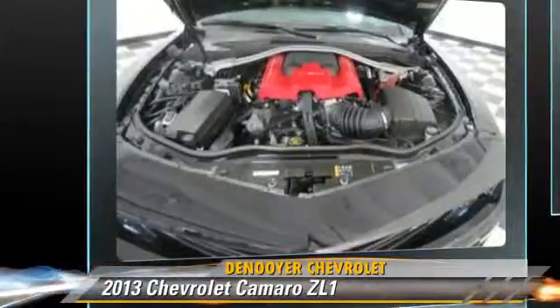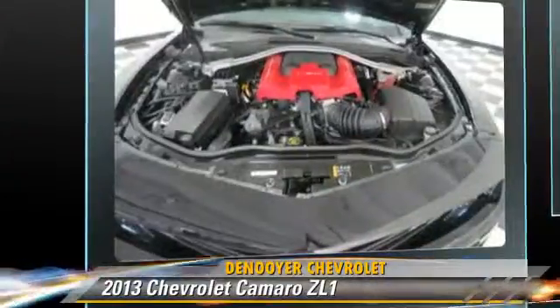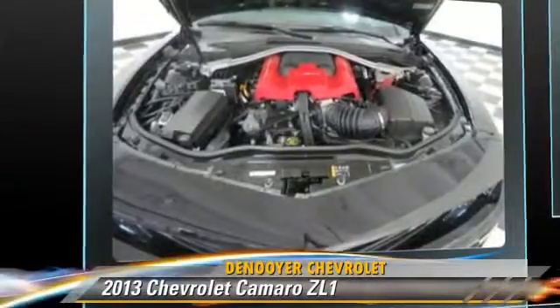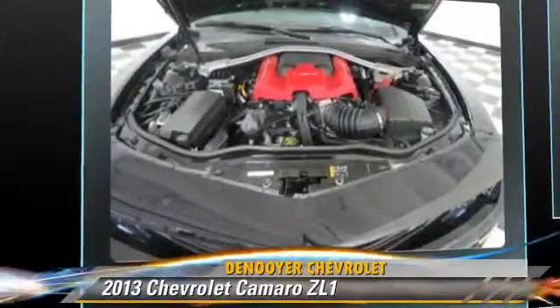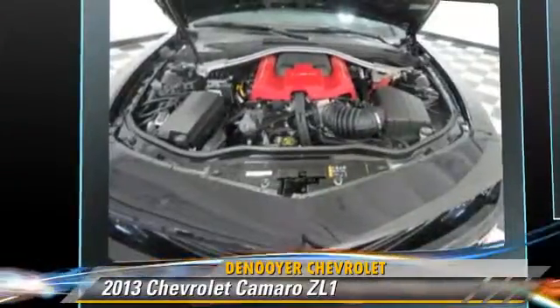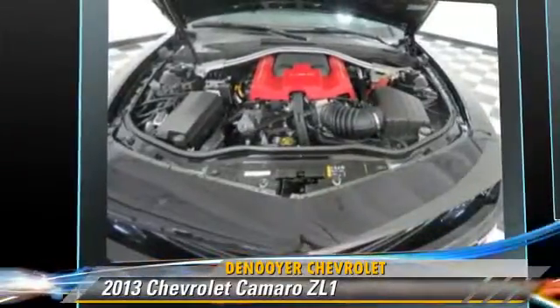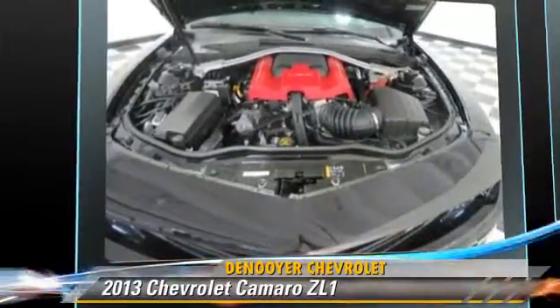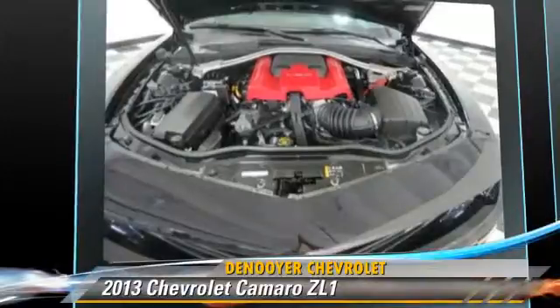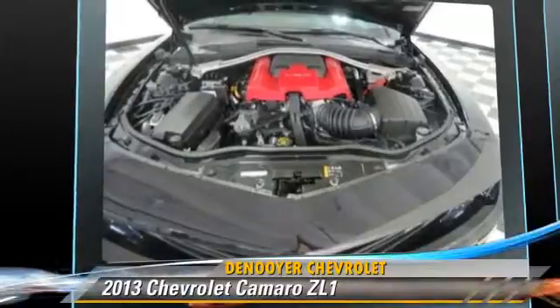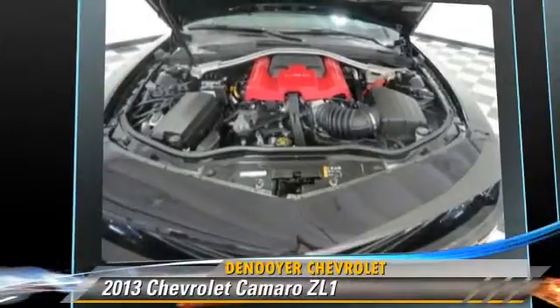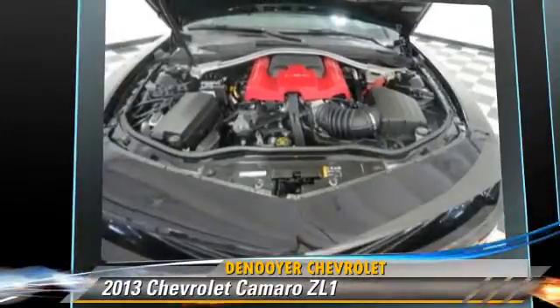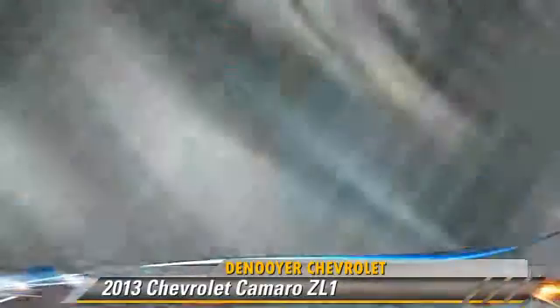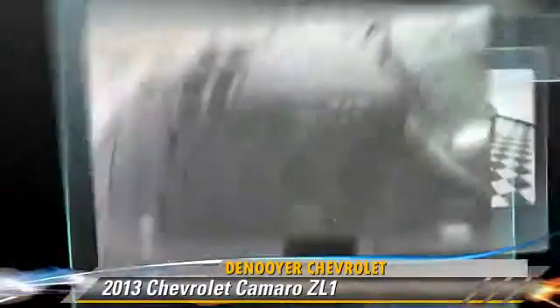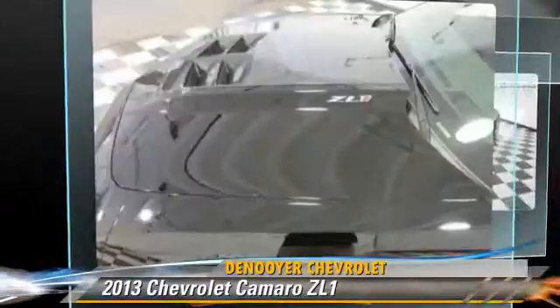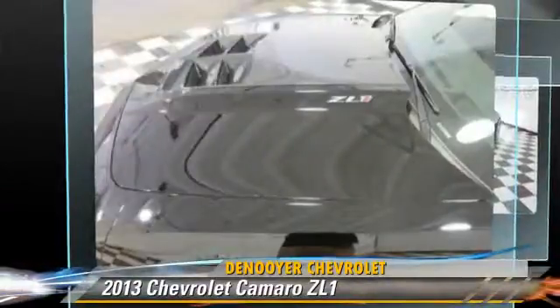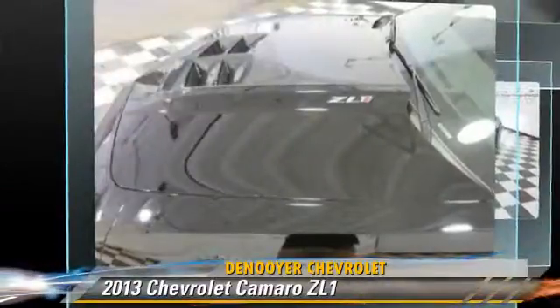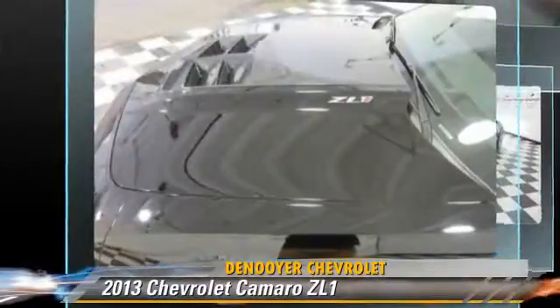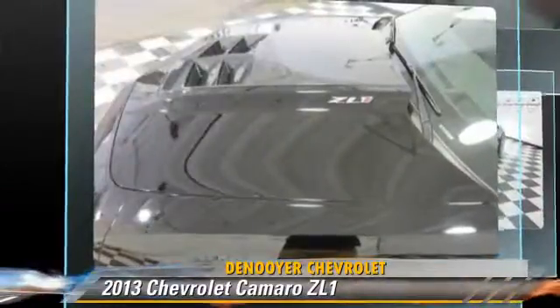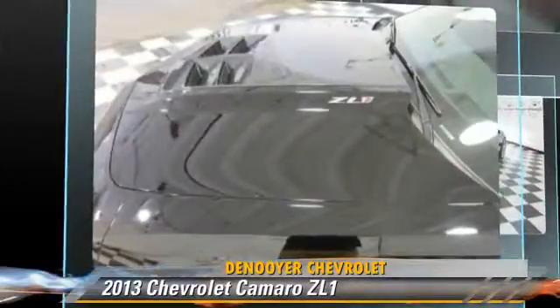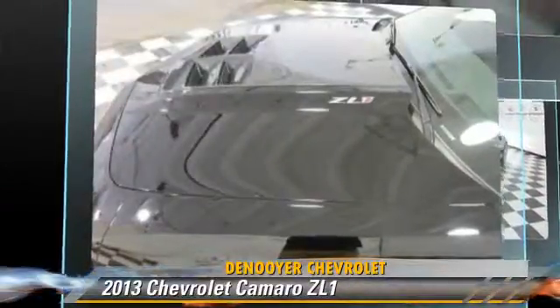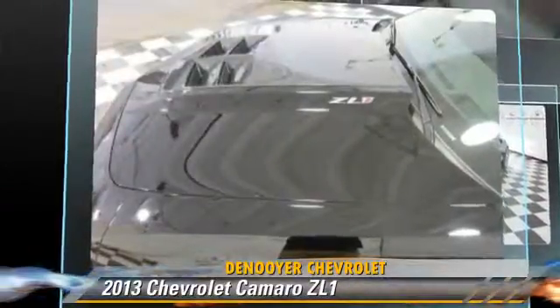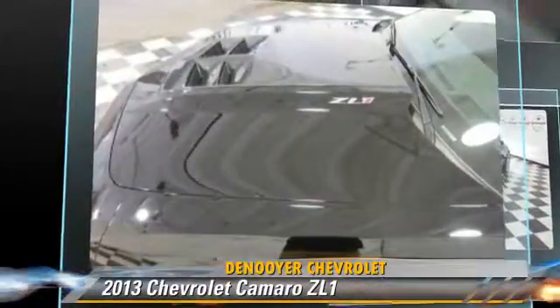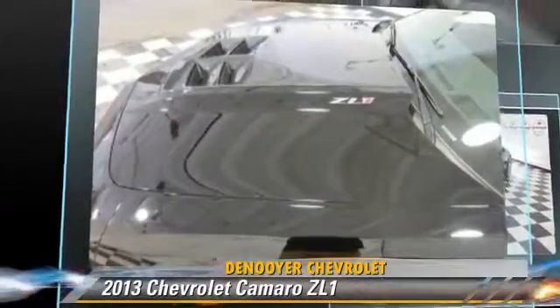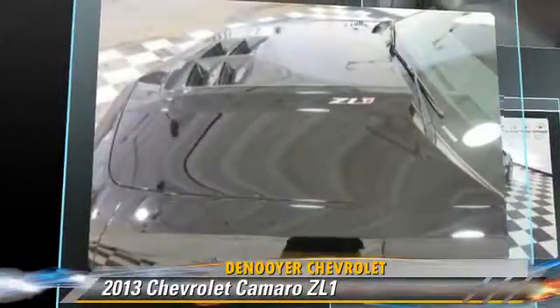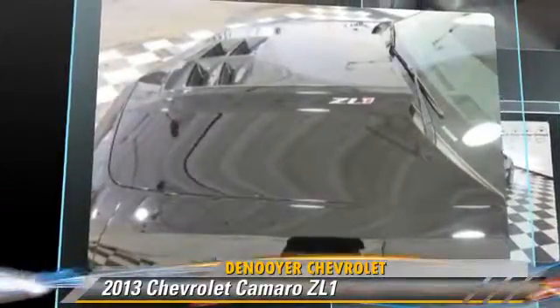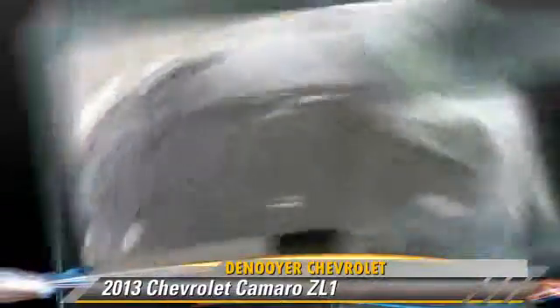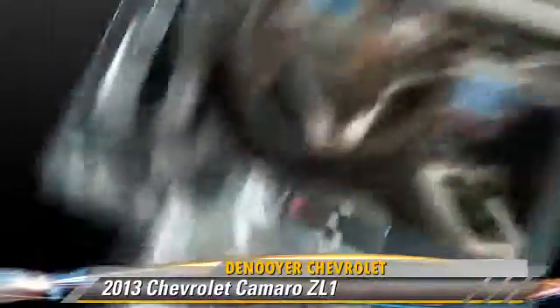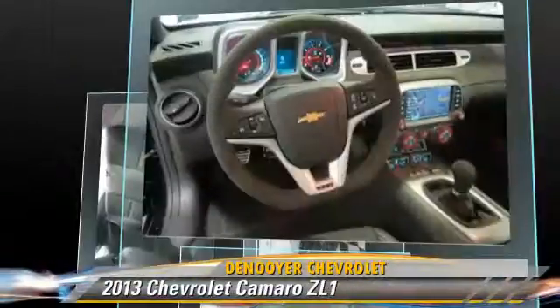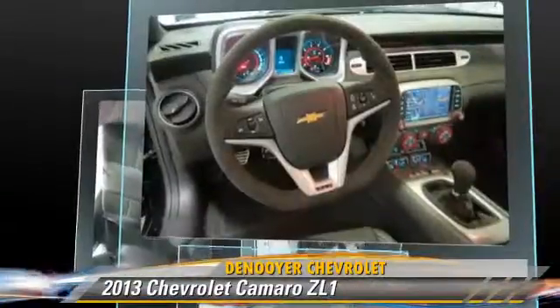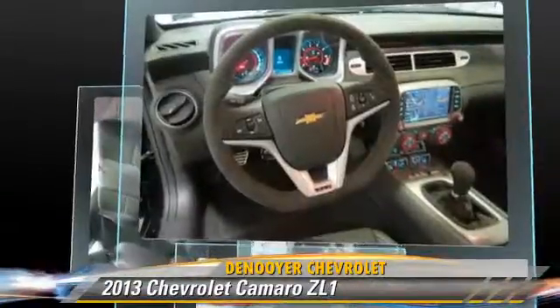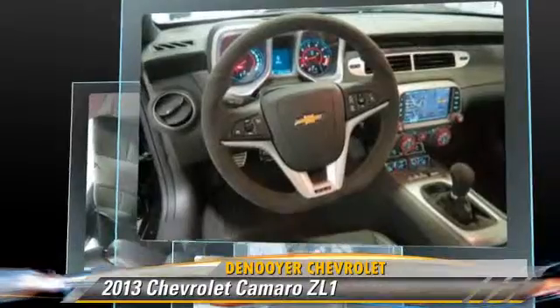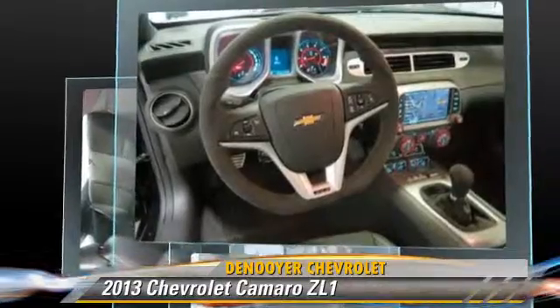This Chevrolet features premium sound, heated power mirrors, and rear spoiler.